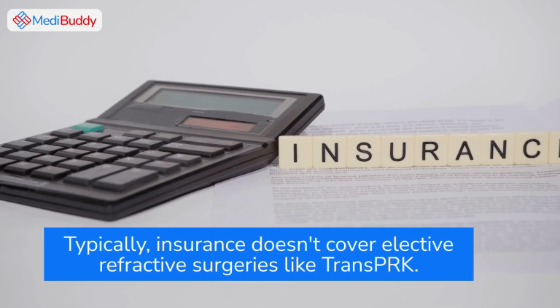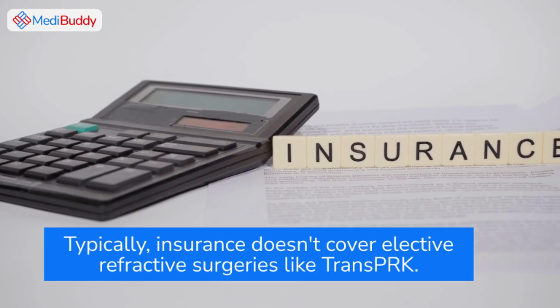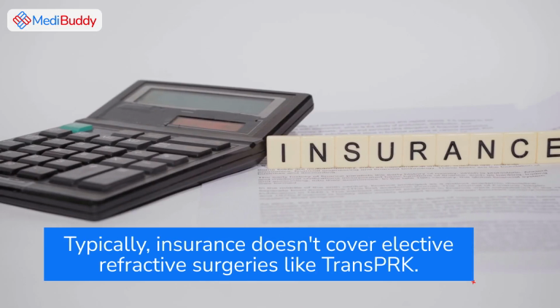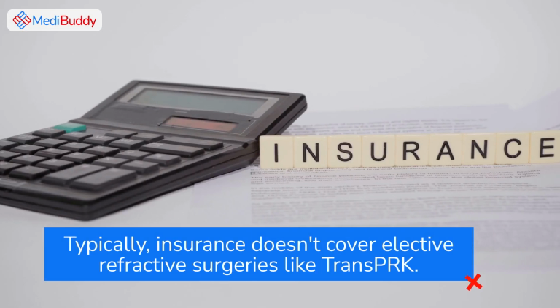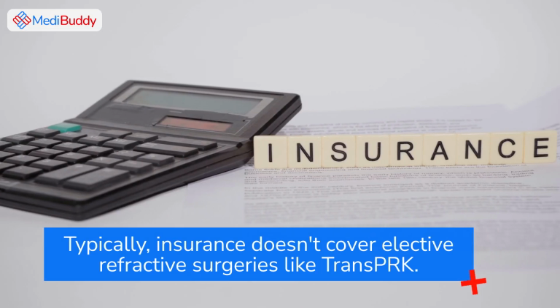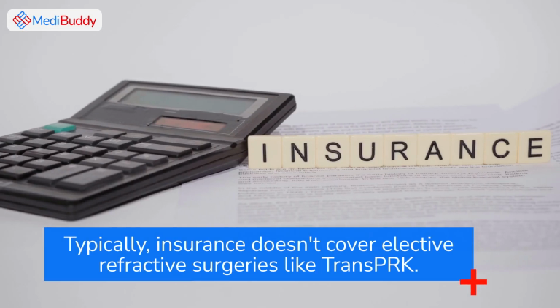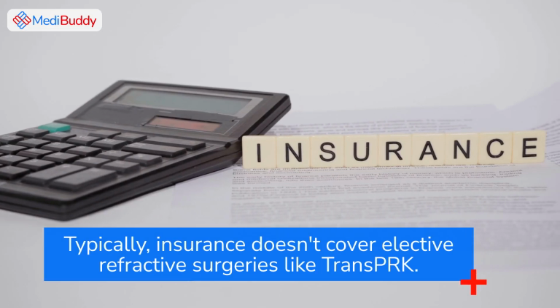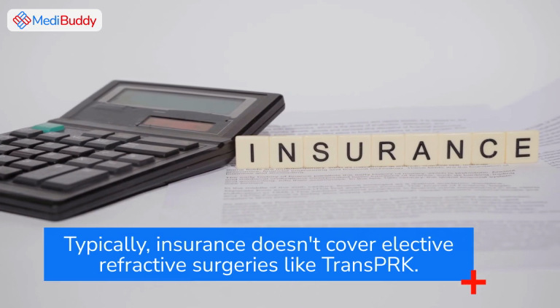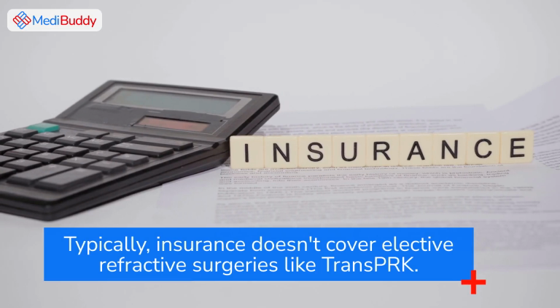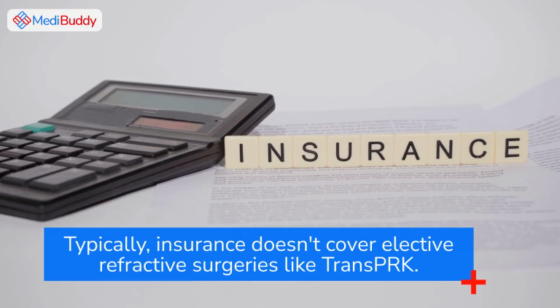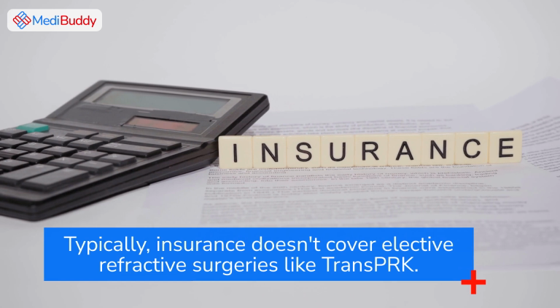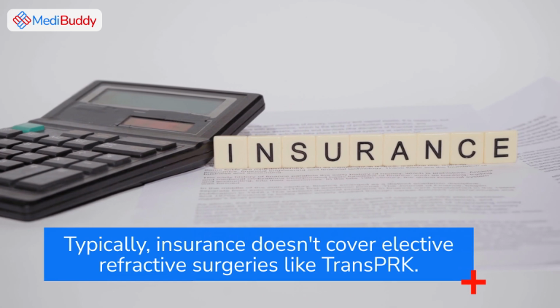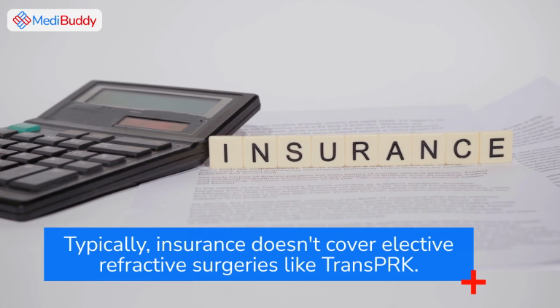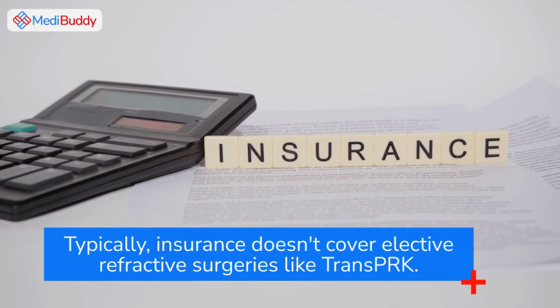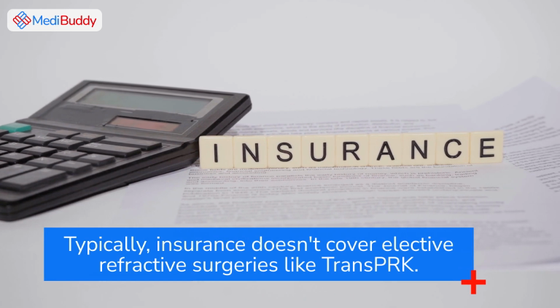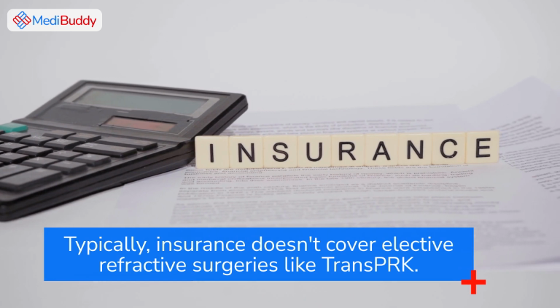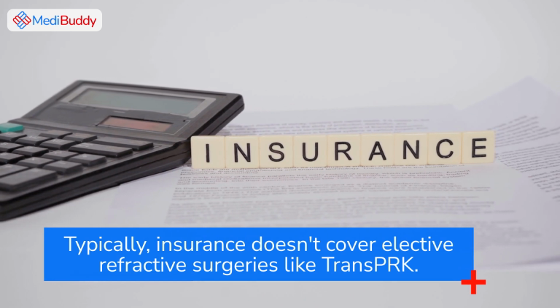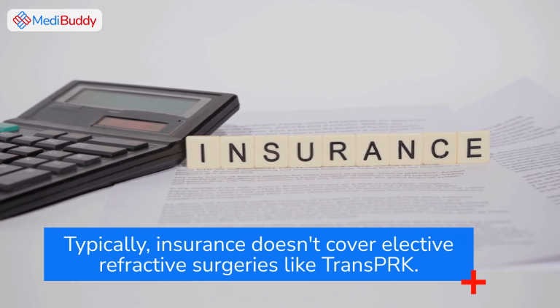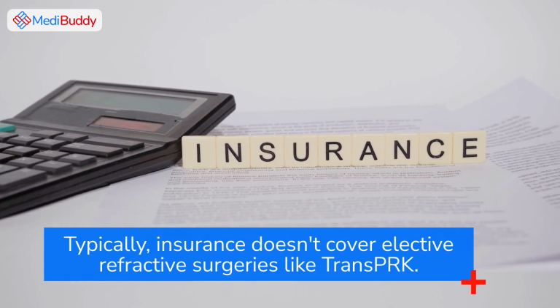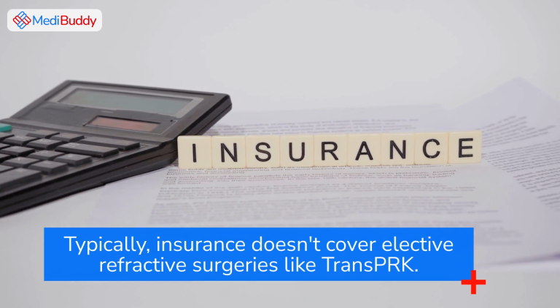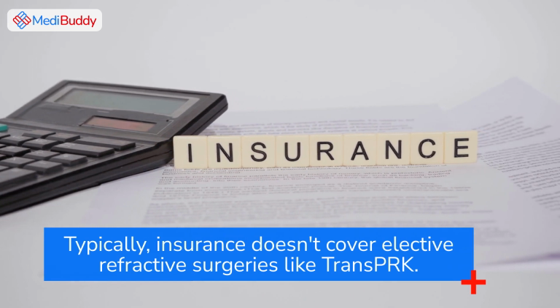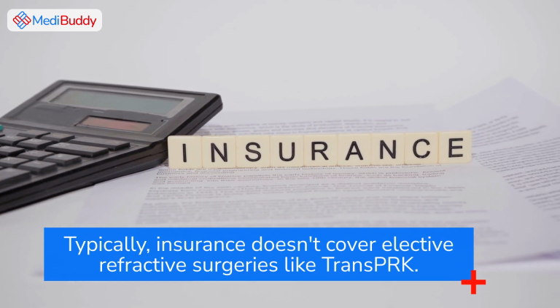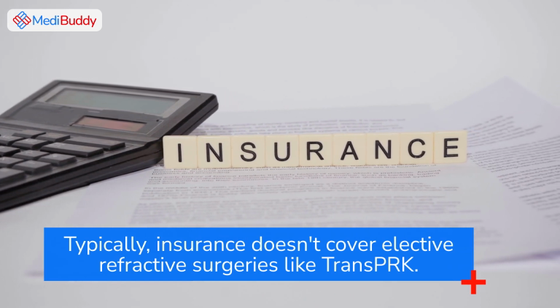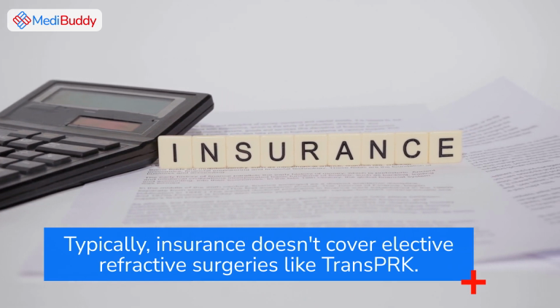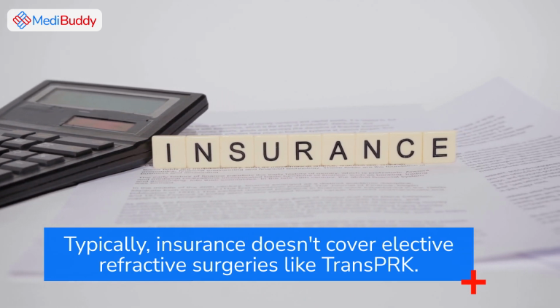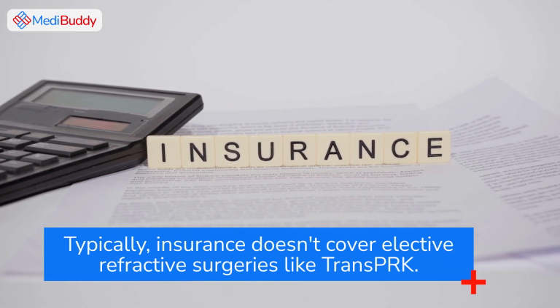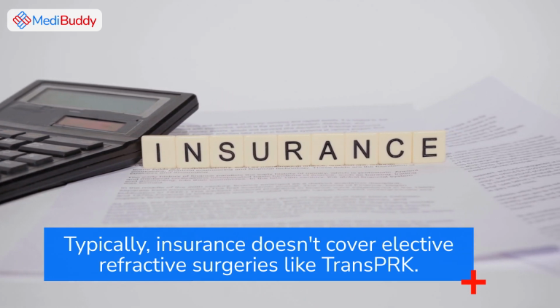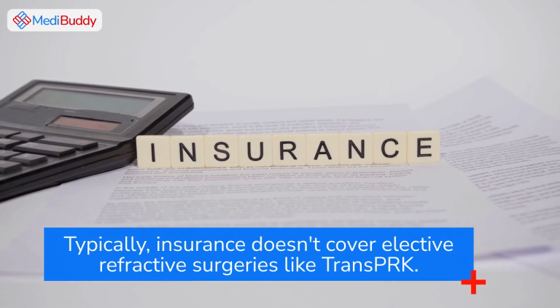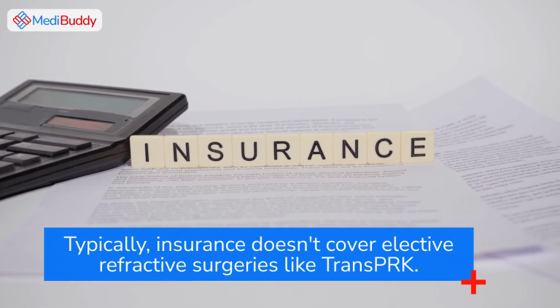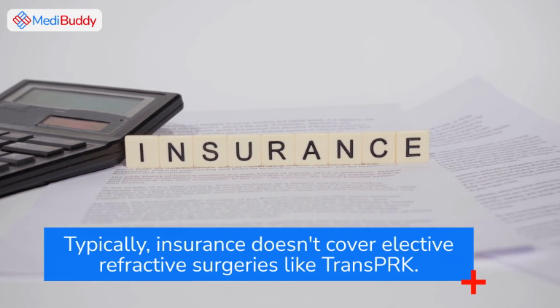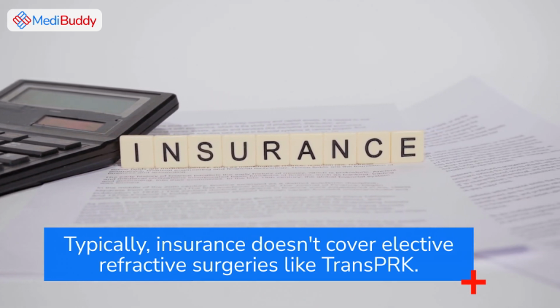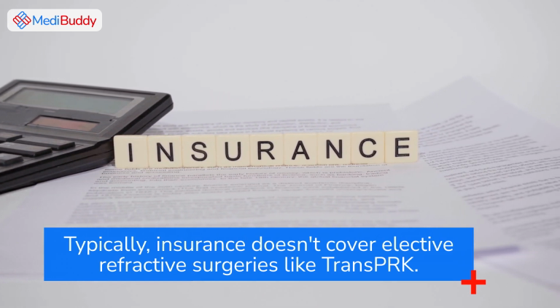Typically, insurance doesn't cover elective refractive surgeries like TransPRK.